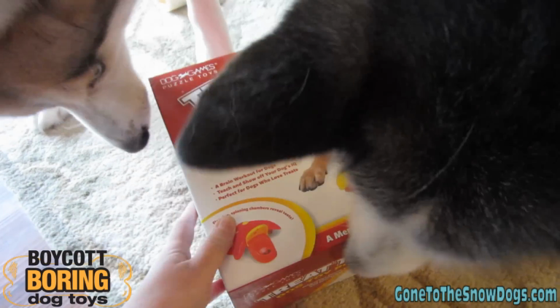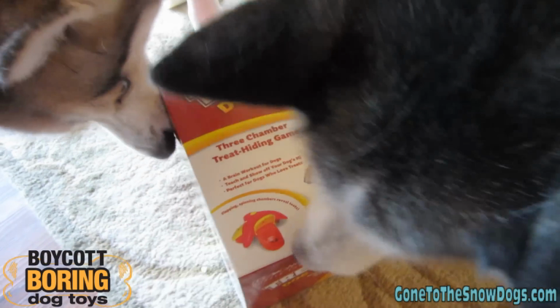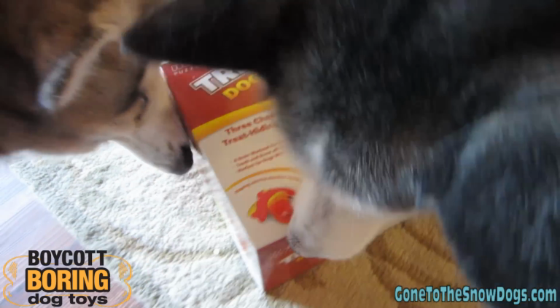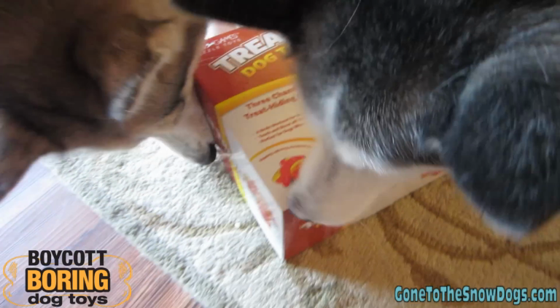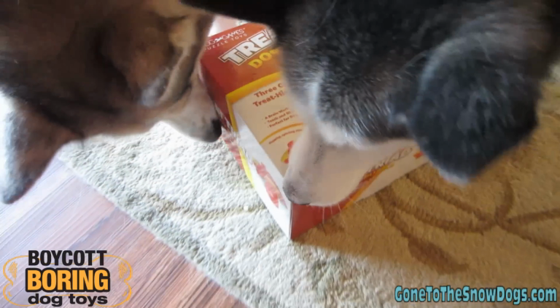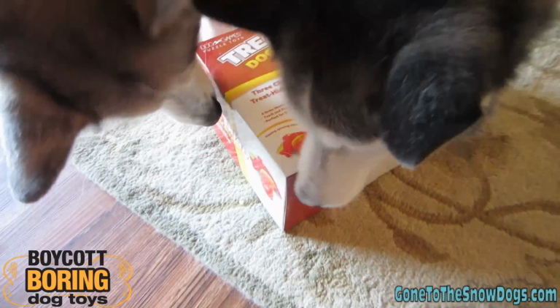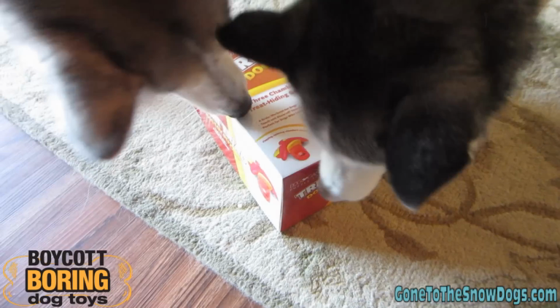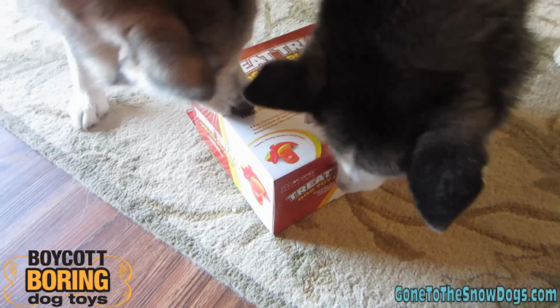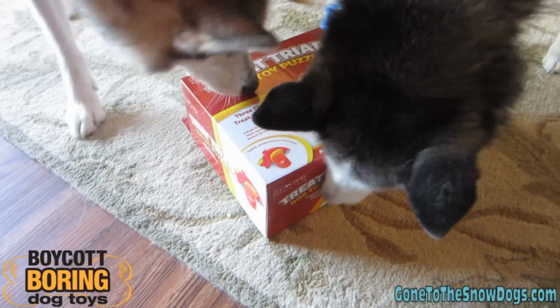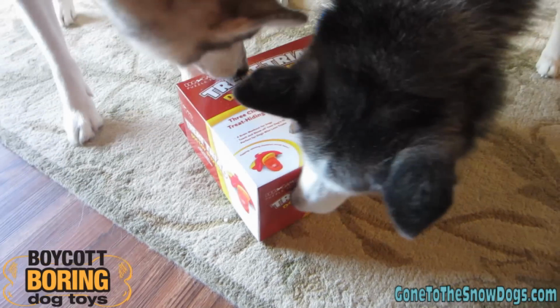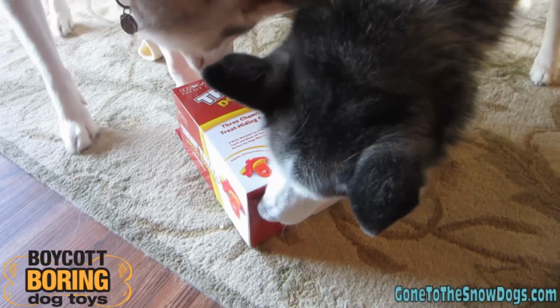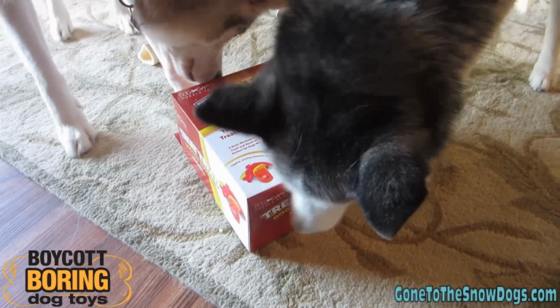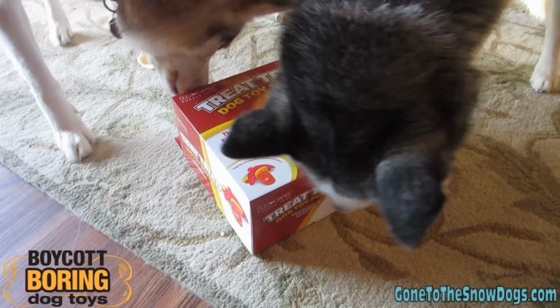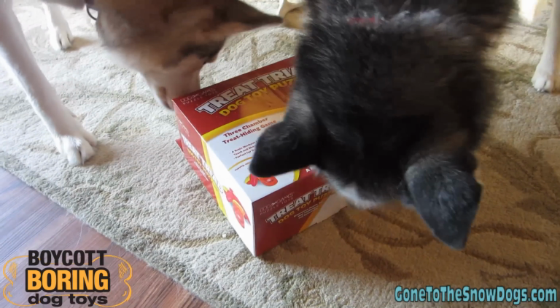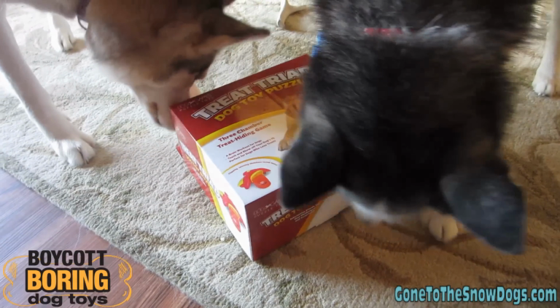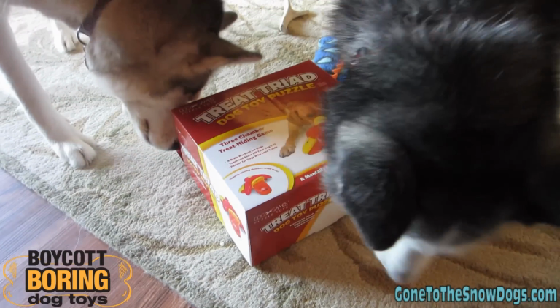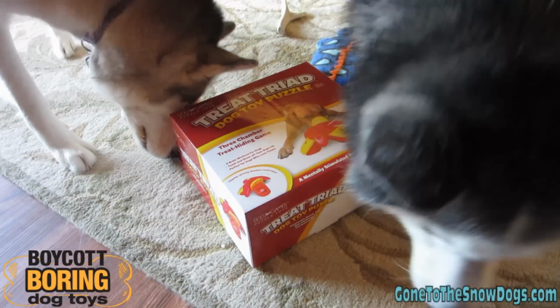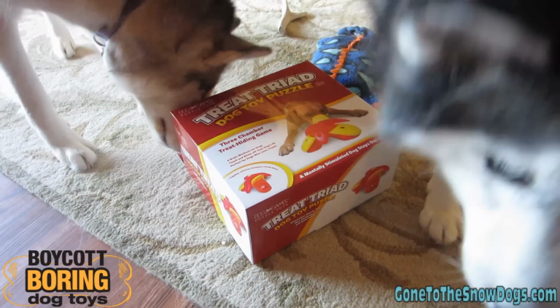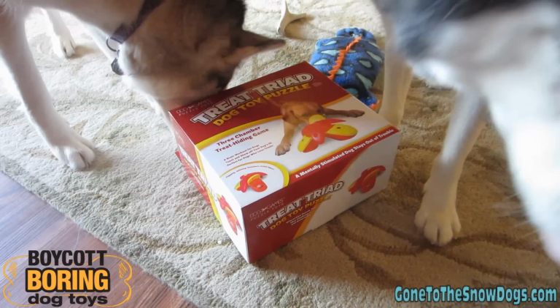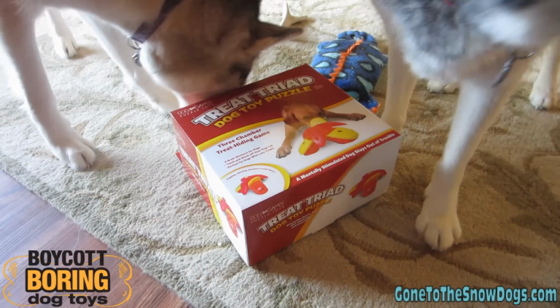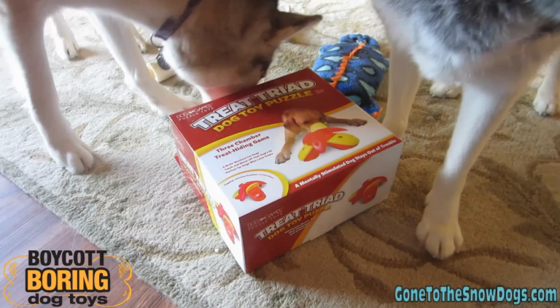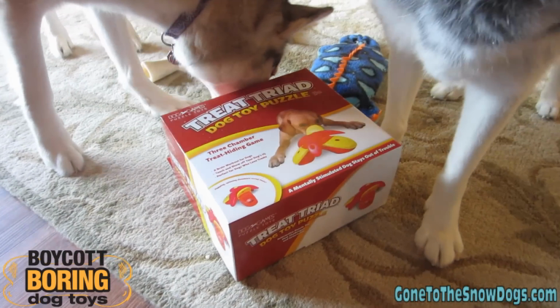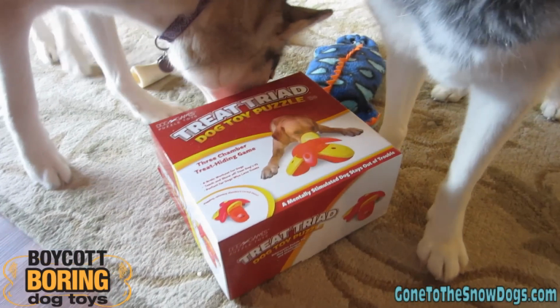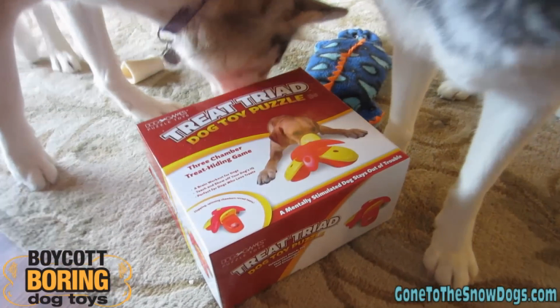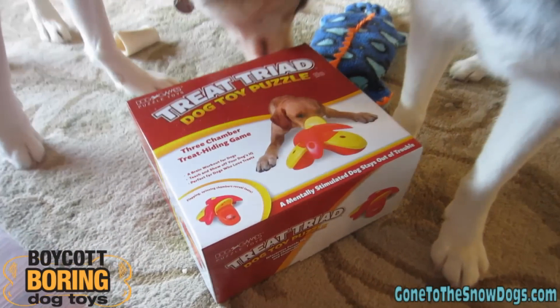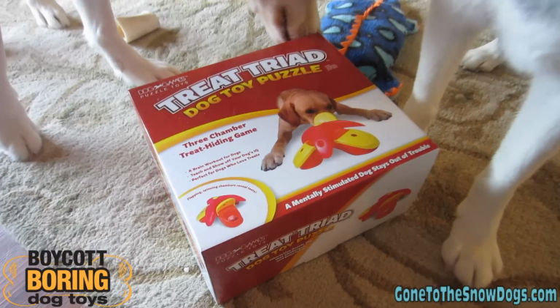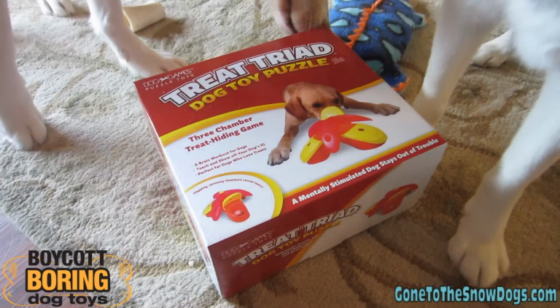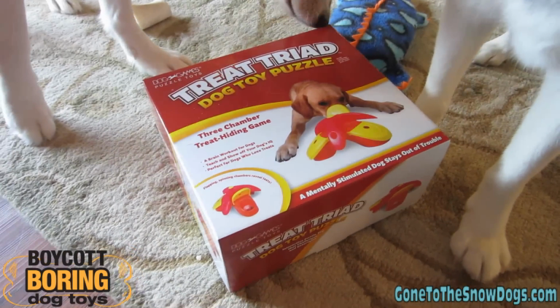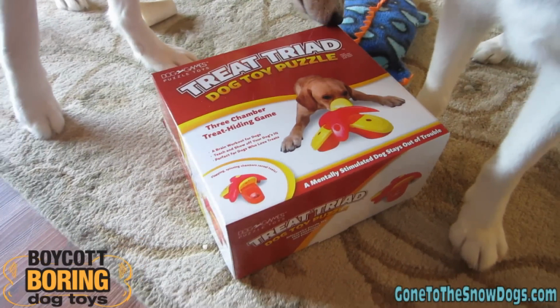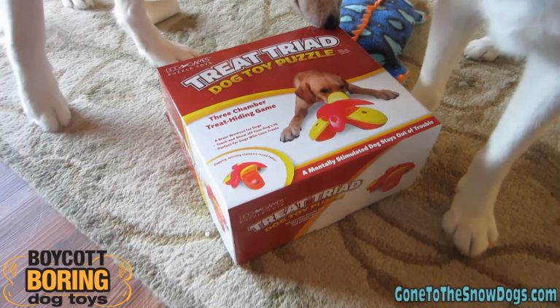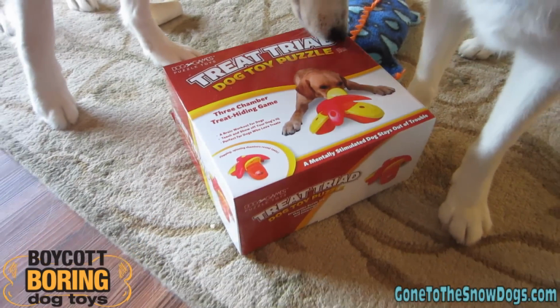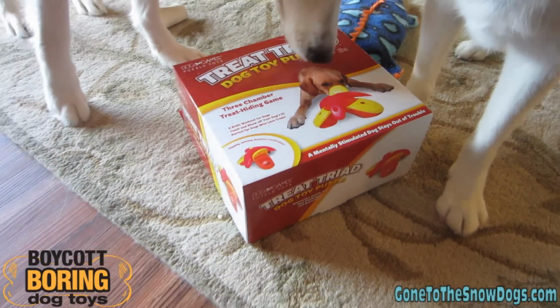What do you think, girls? Let's open up the box so we can show them what it is.